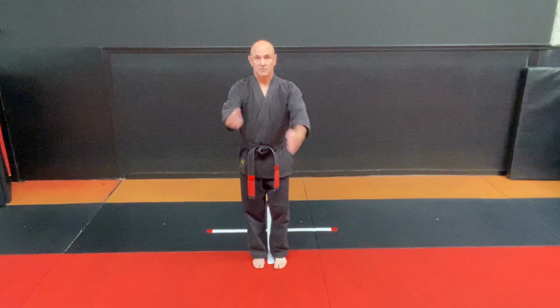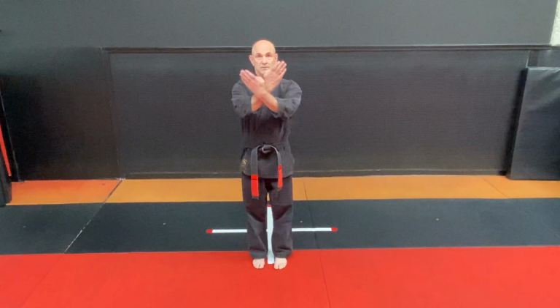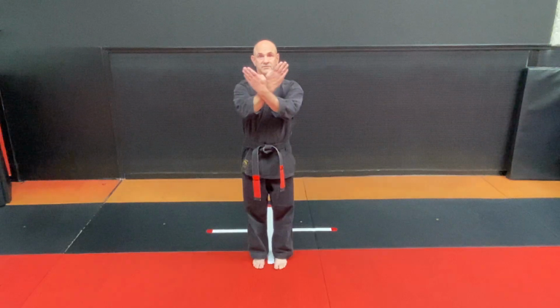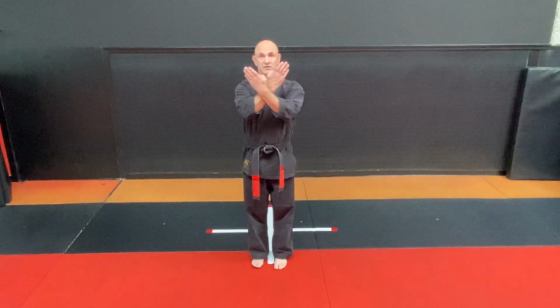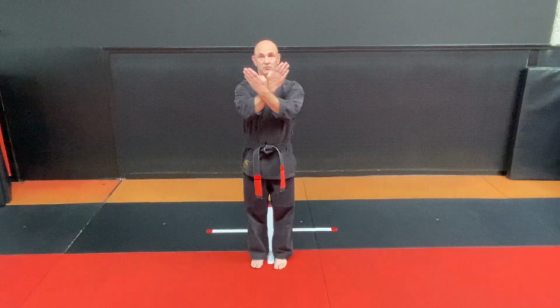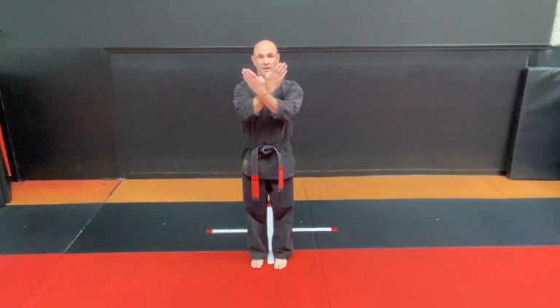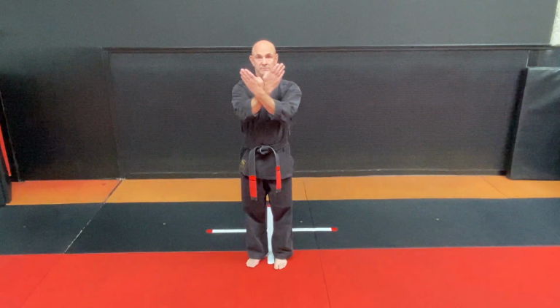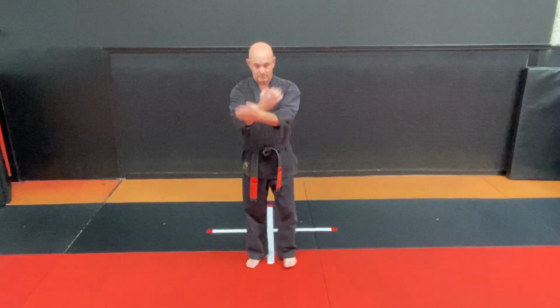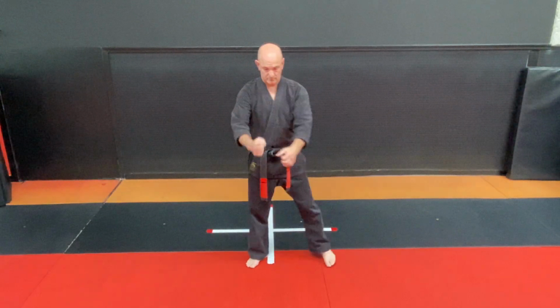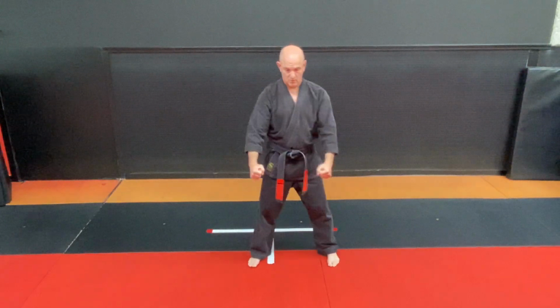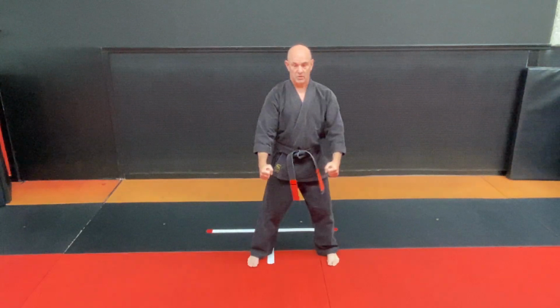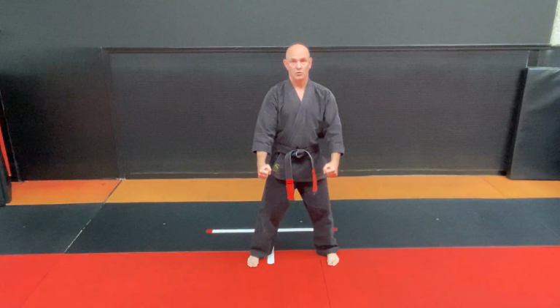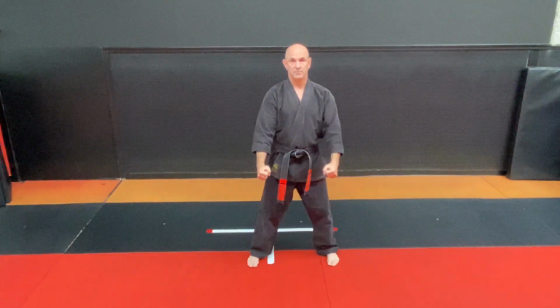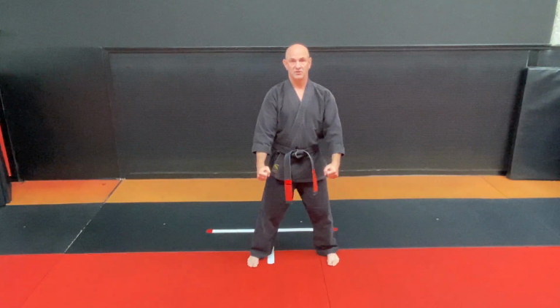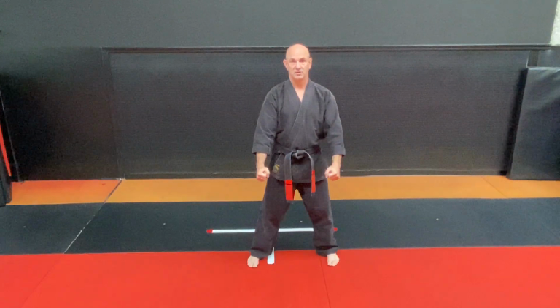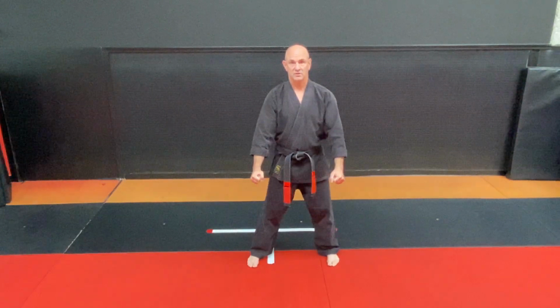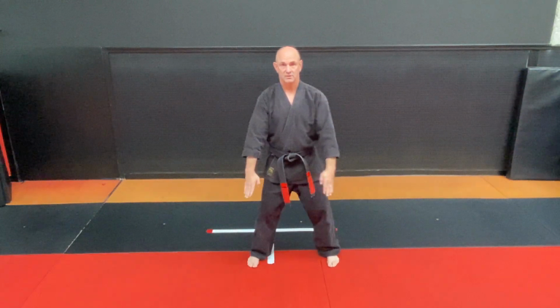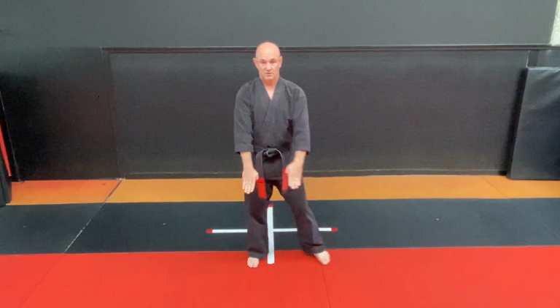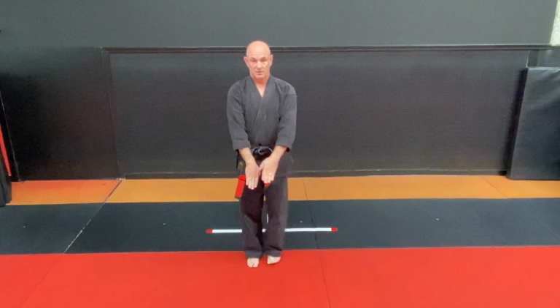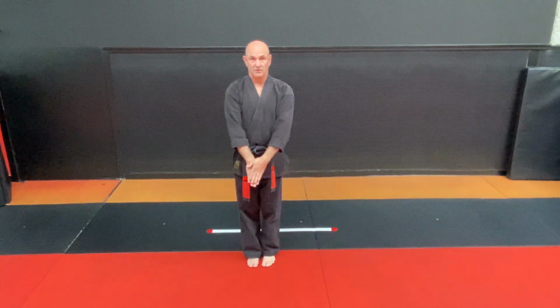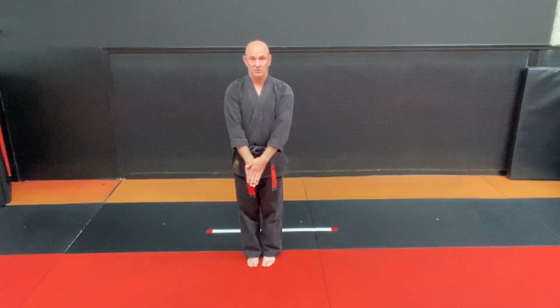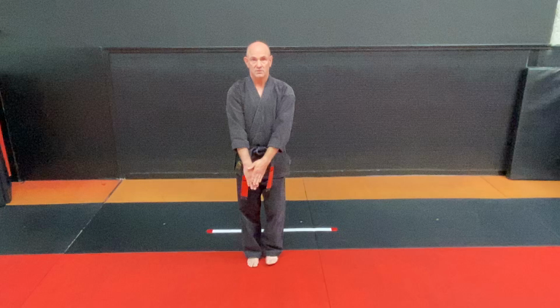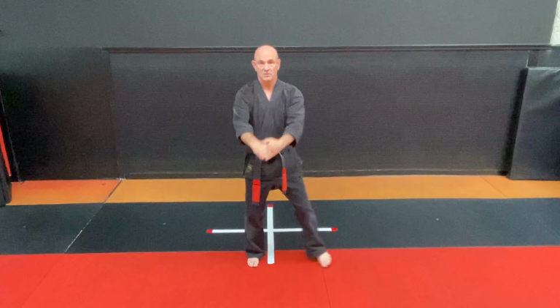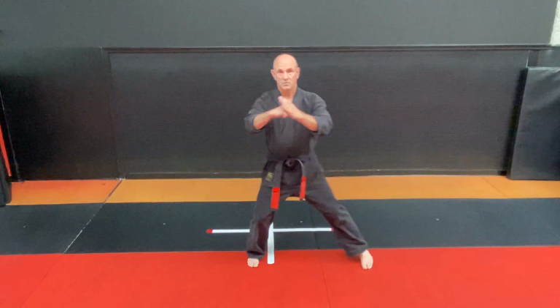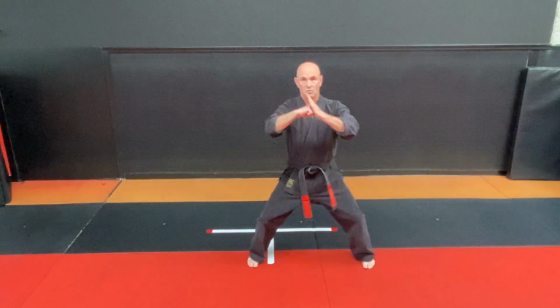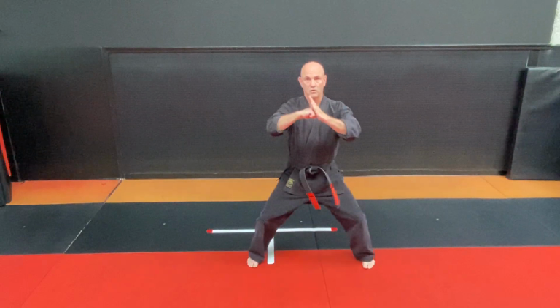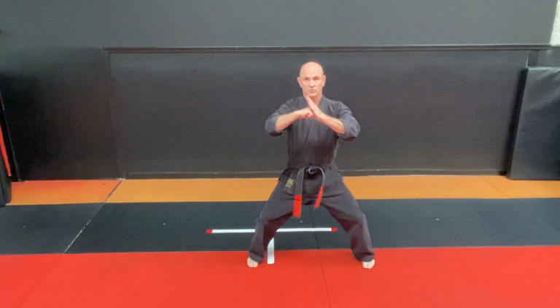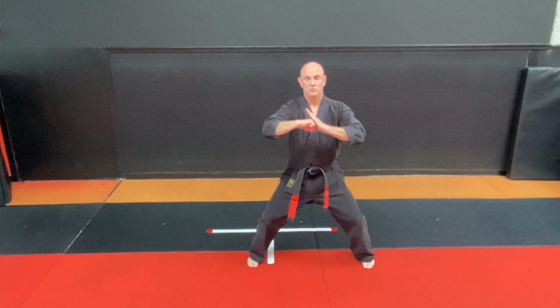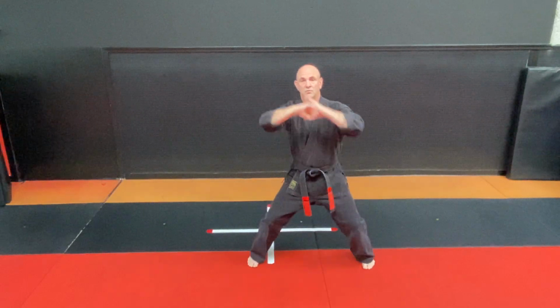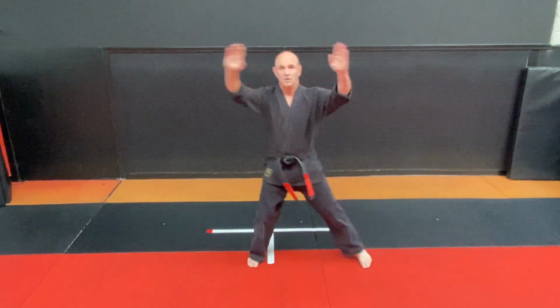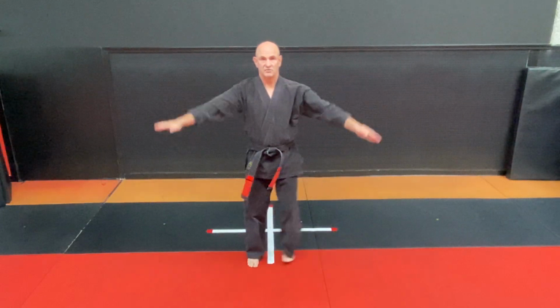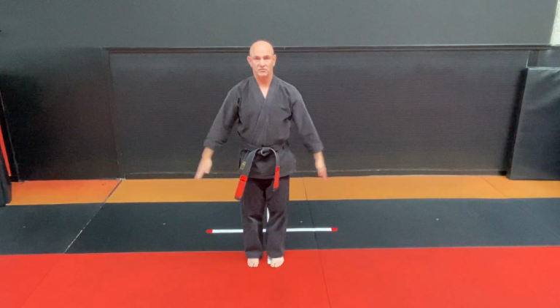Left hand over right, yoi position. Cover, horse, attention.